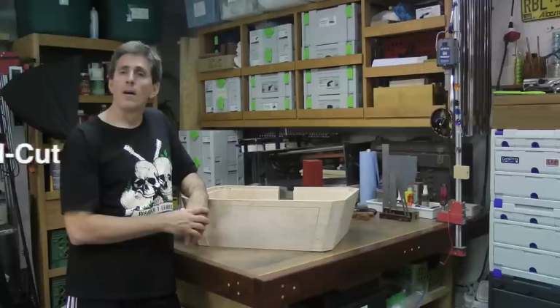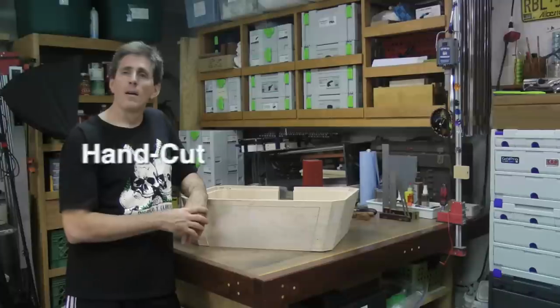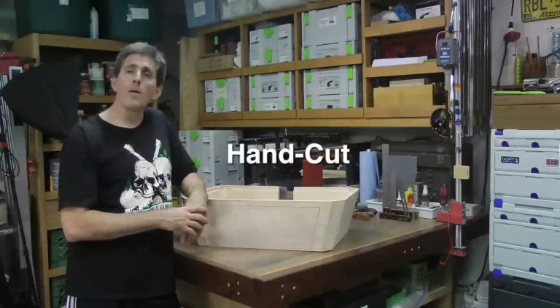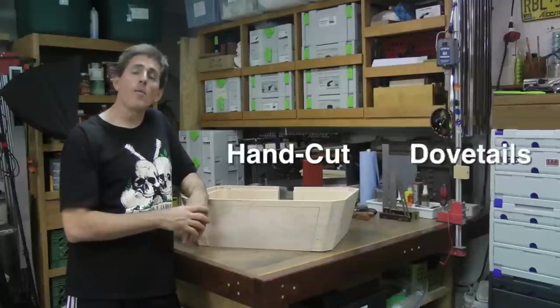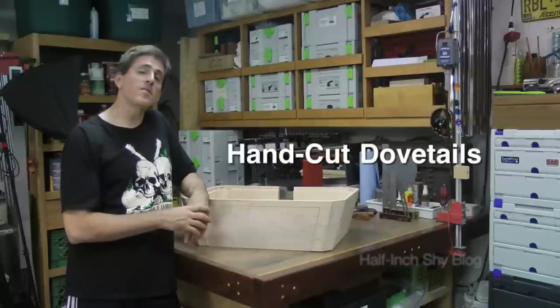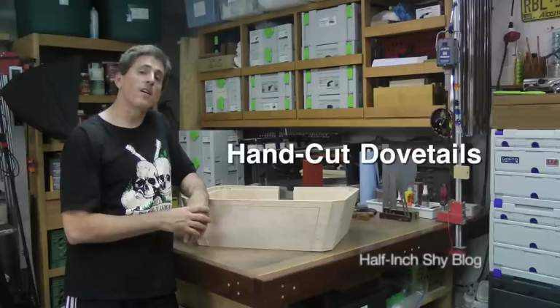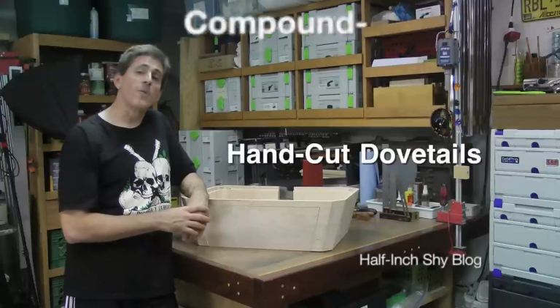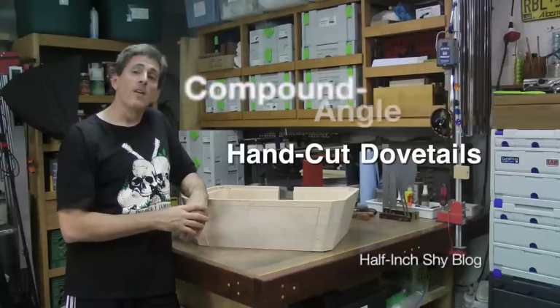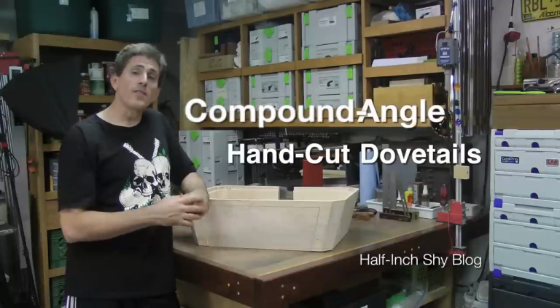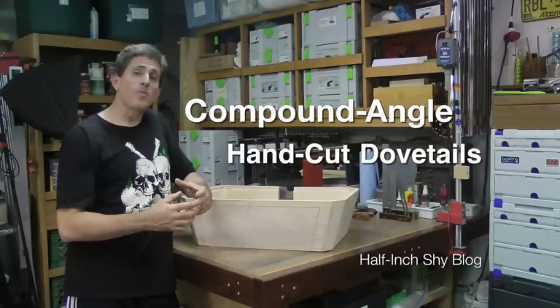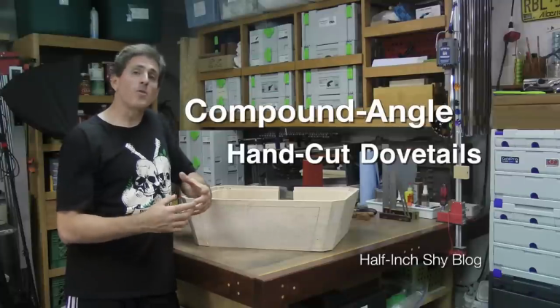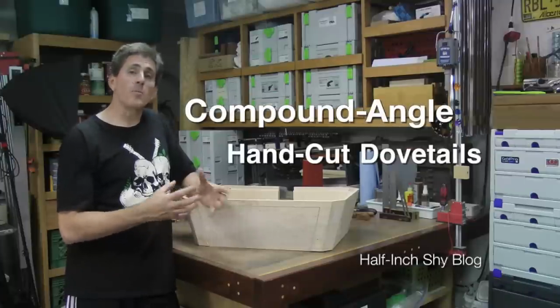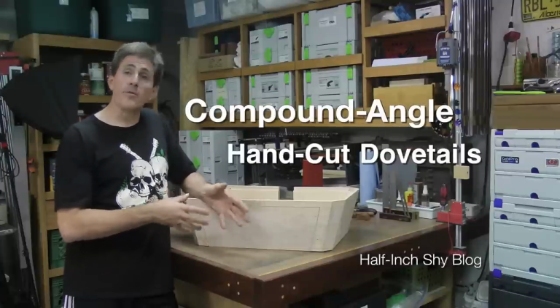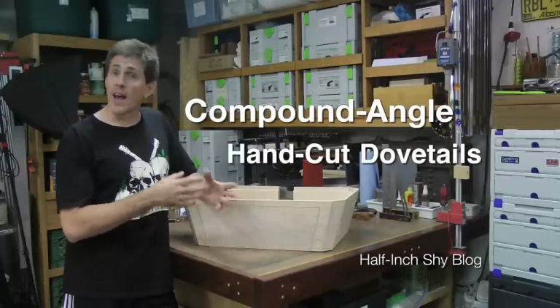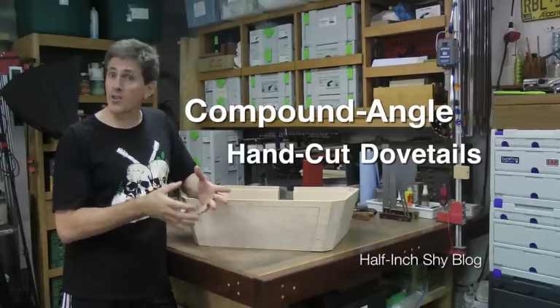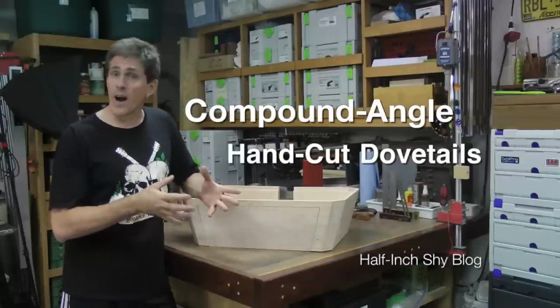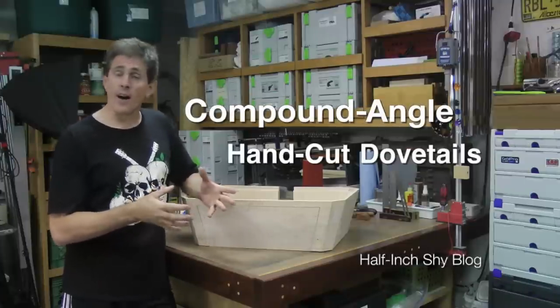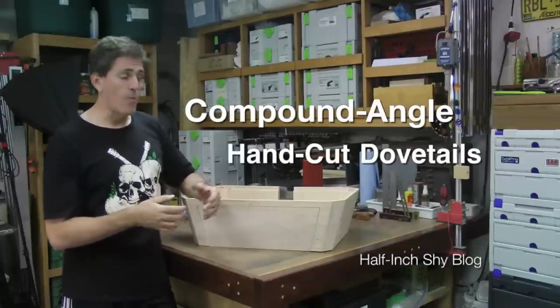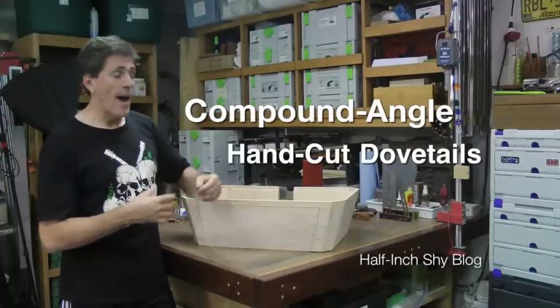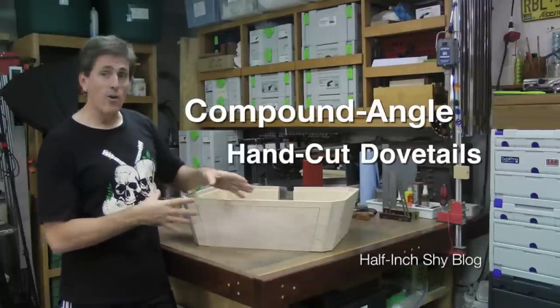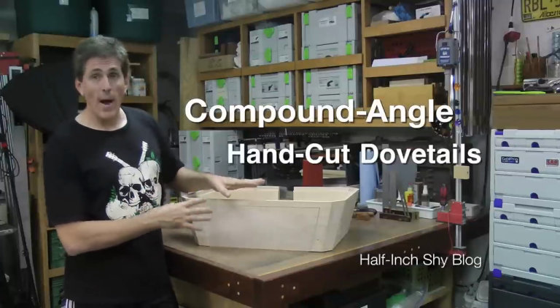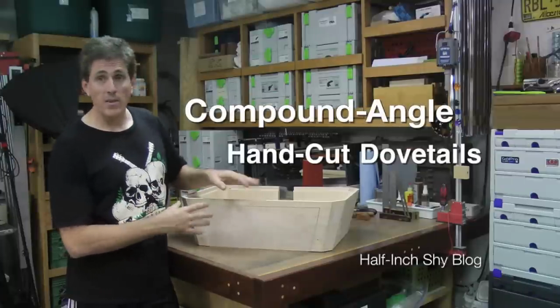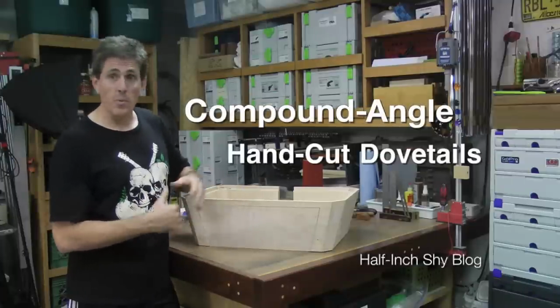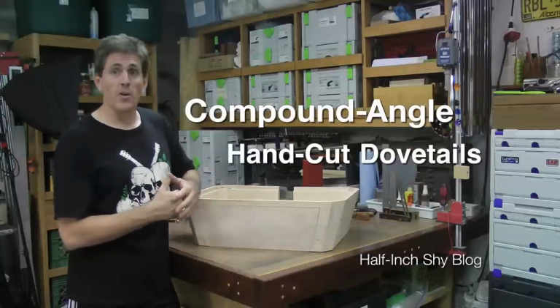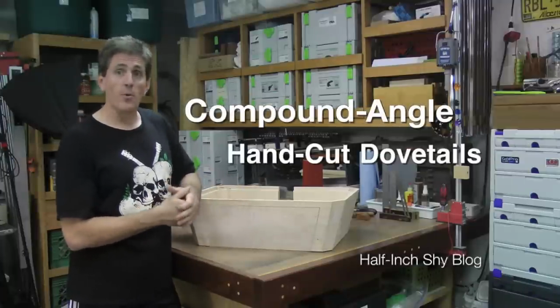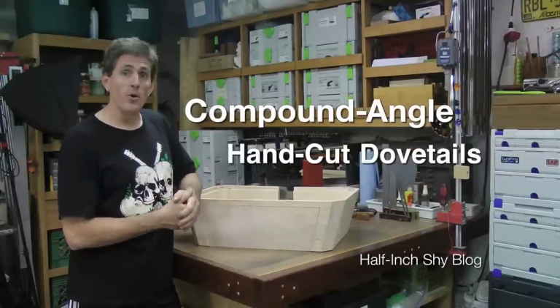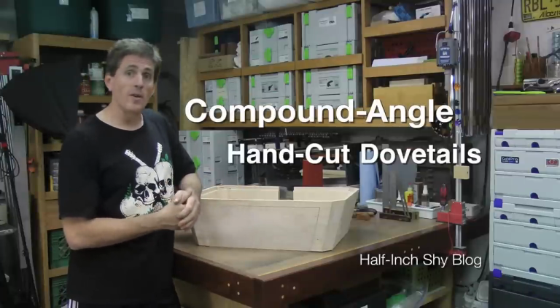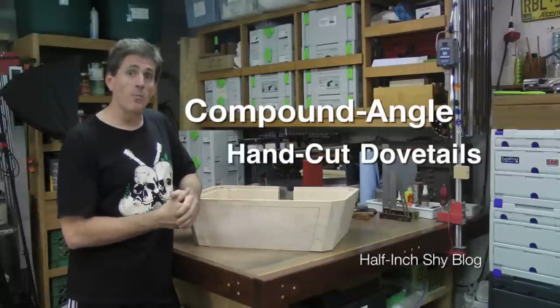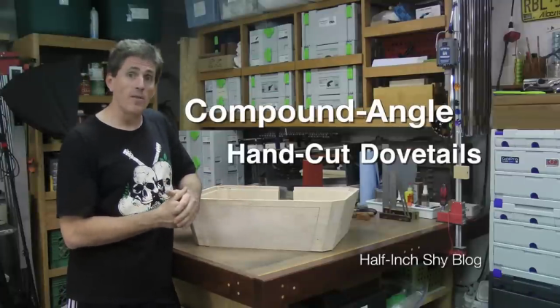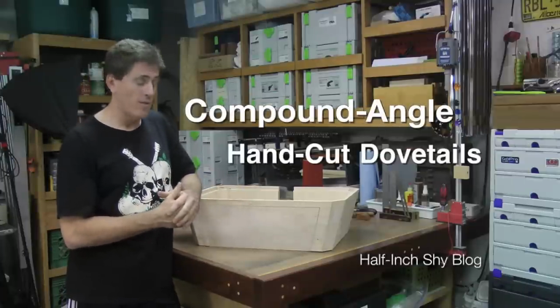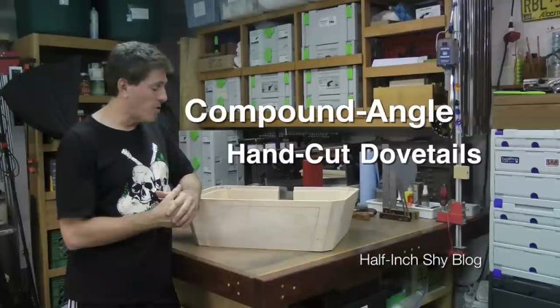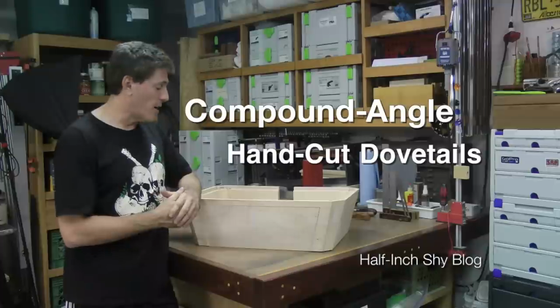Hi, I'm Paul Marcel. This episode is a bit of an extract out of my Angle Madness build that I'm currently in the process of doing.